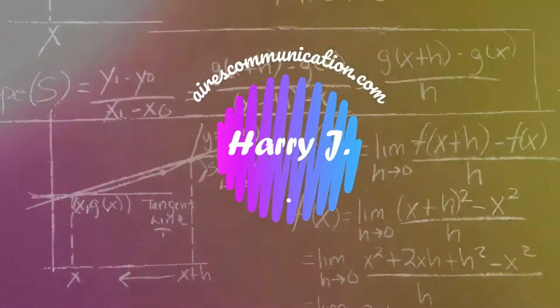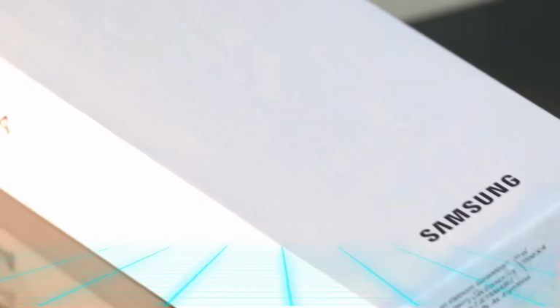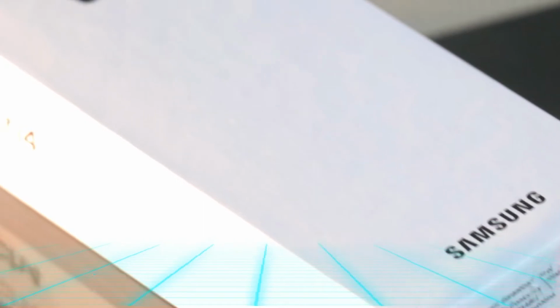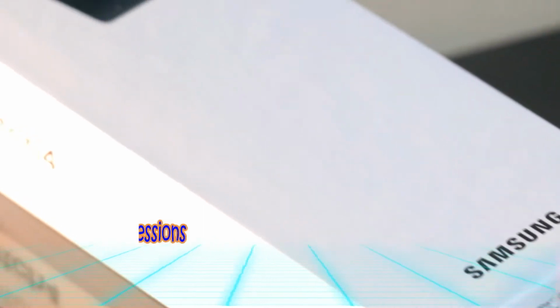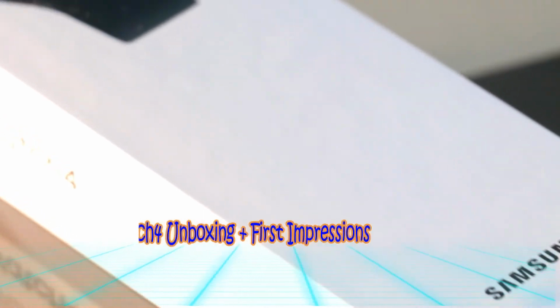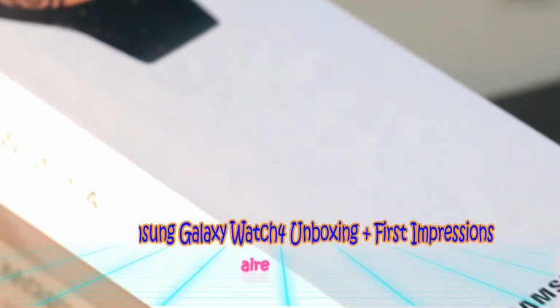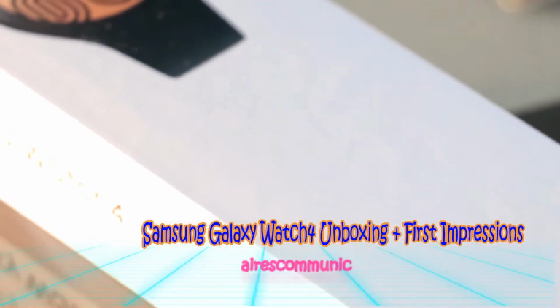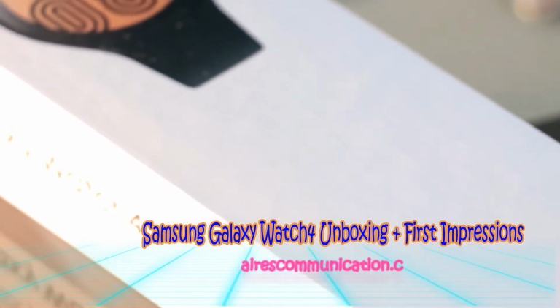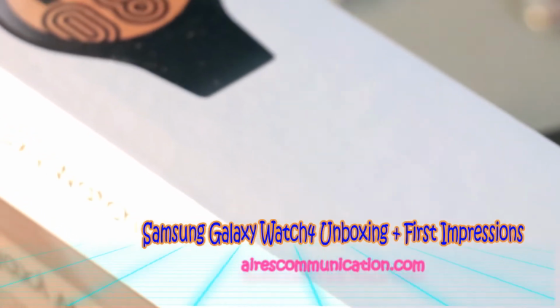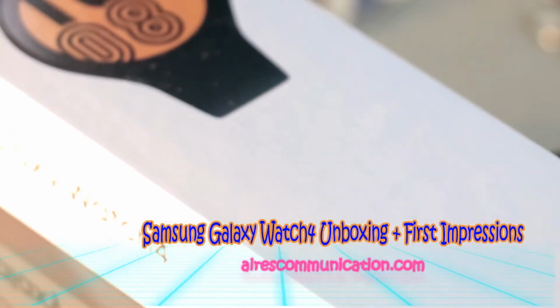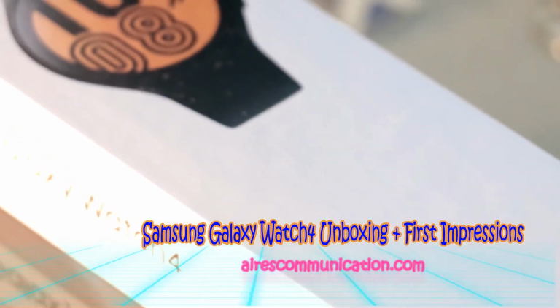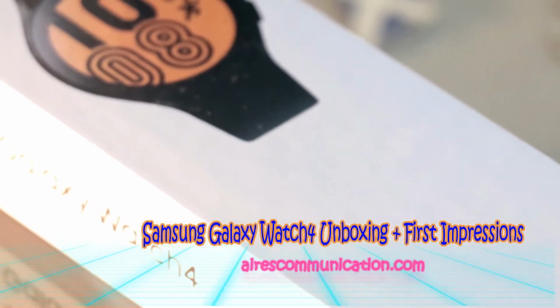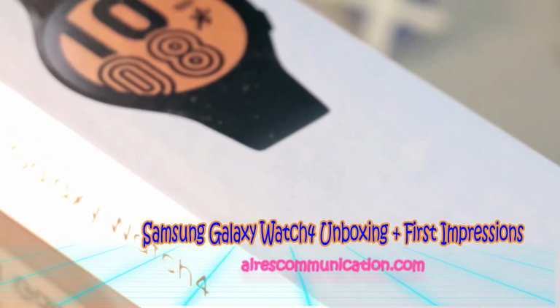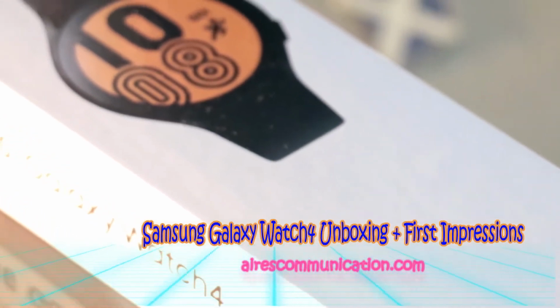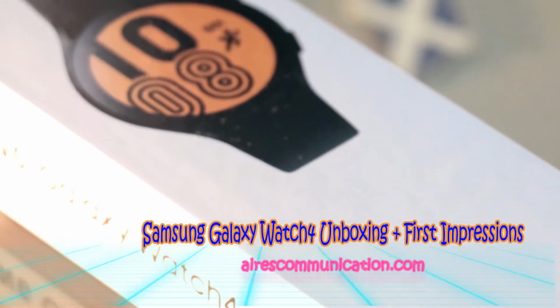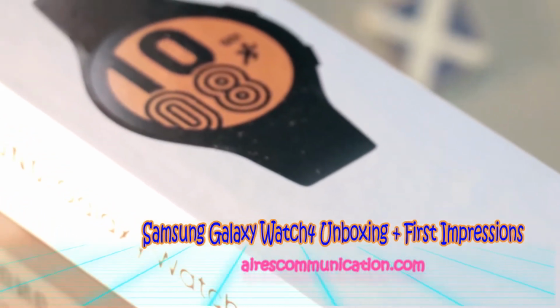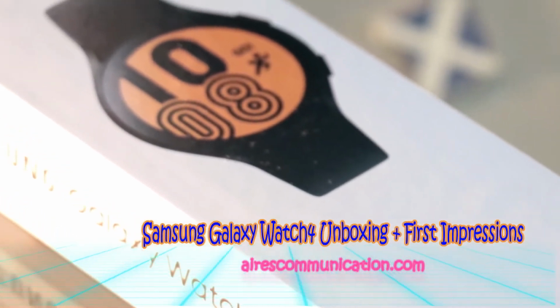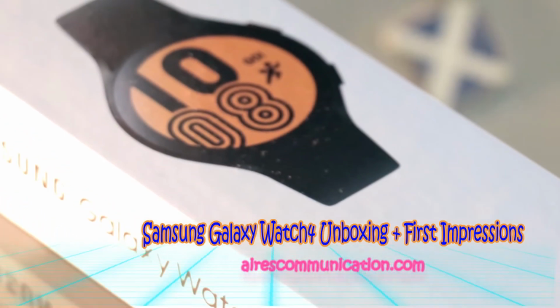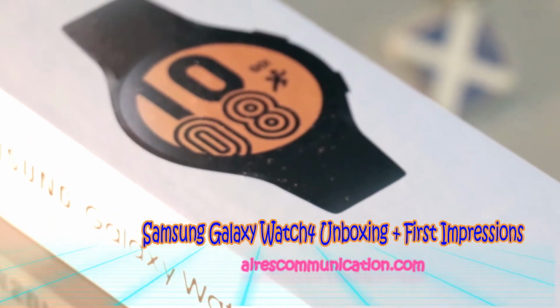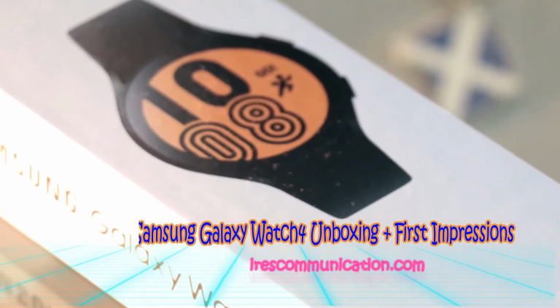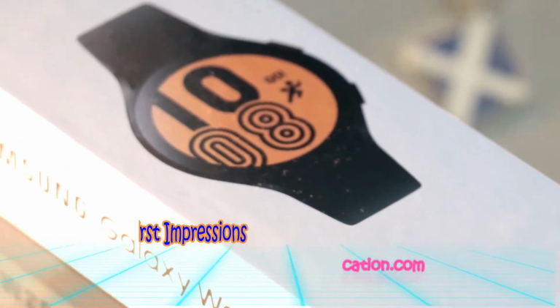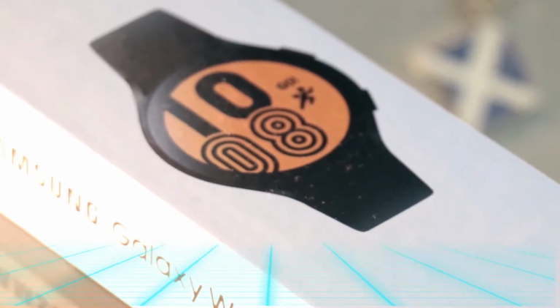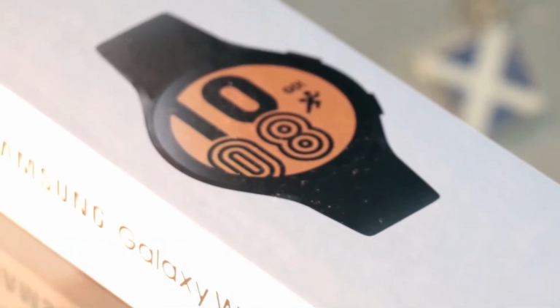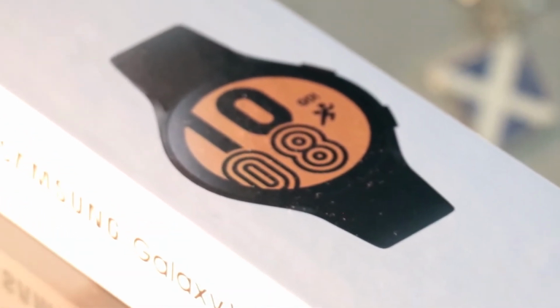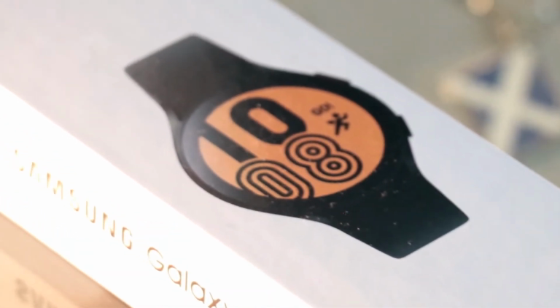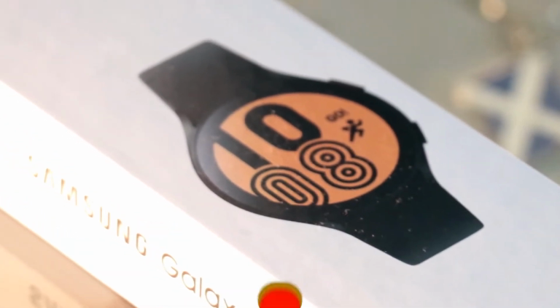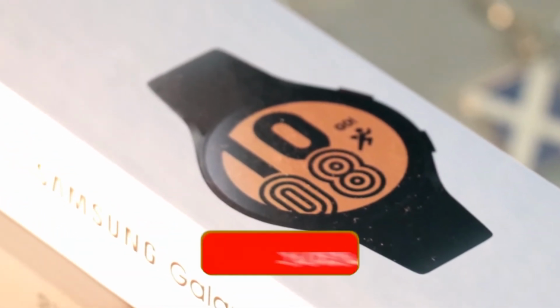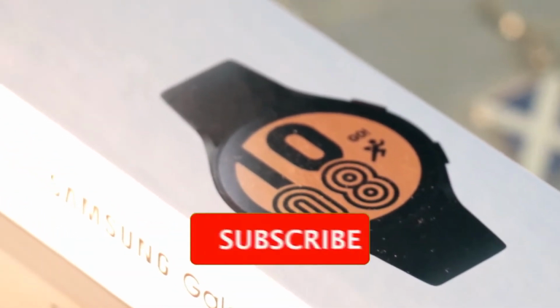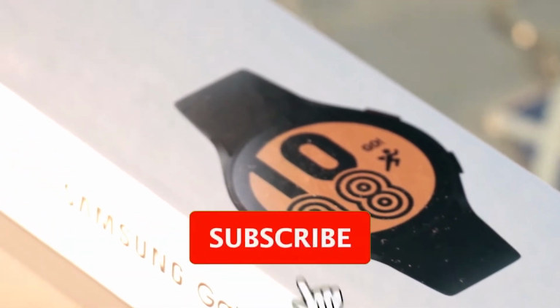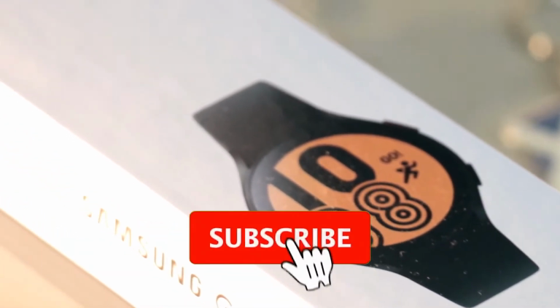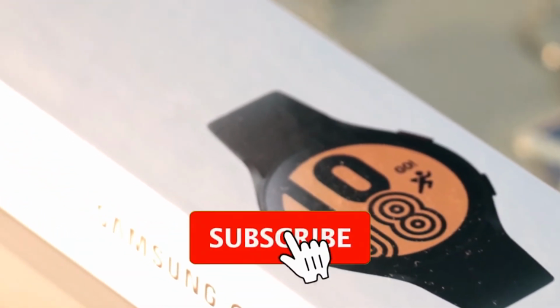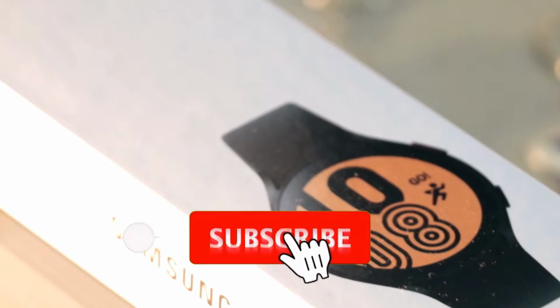Hello, this is Harvey J from Mass Communication. Here I am again with another unboxing.